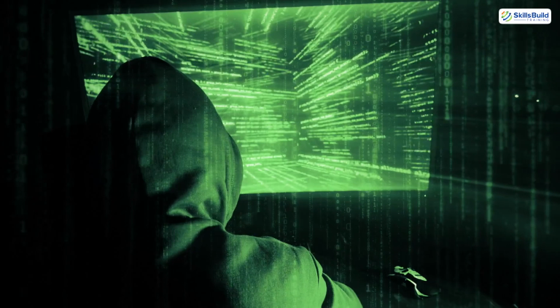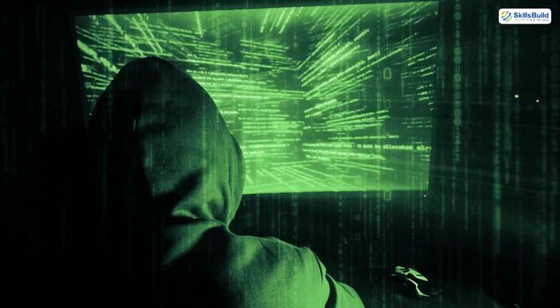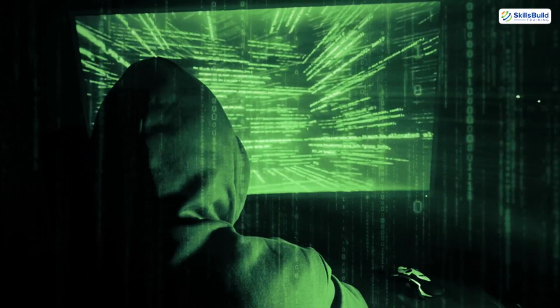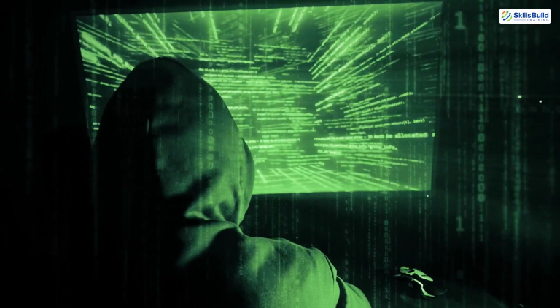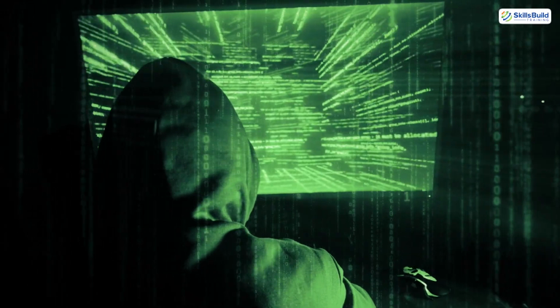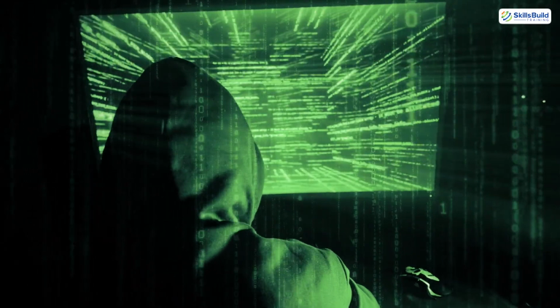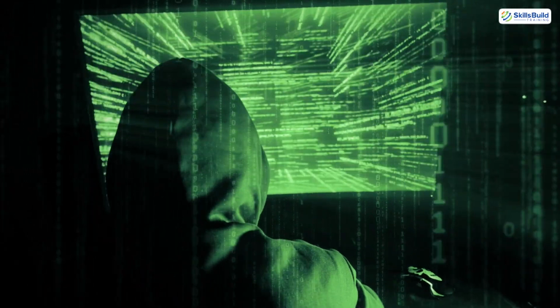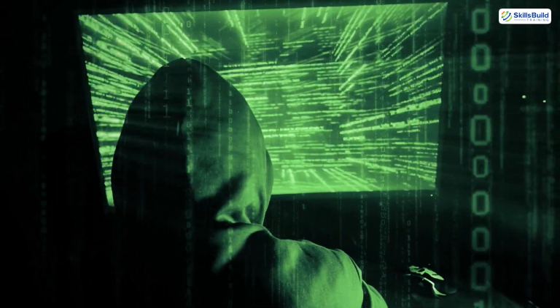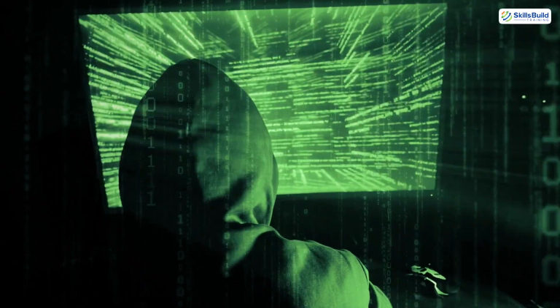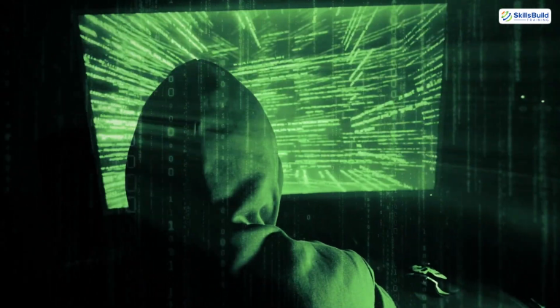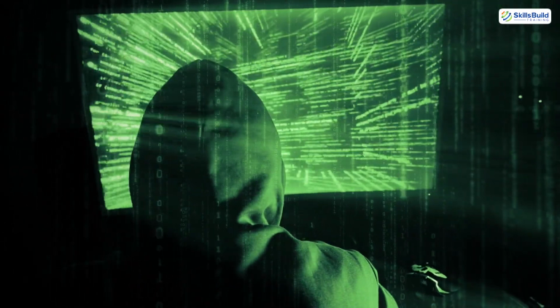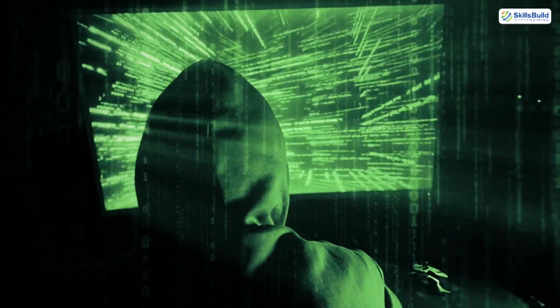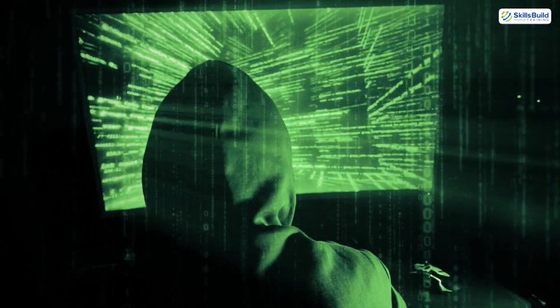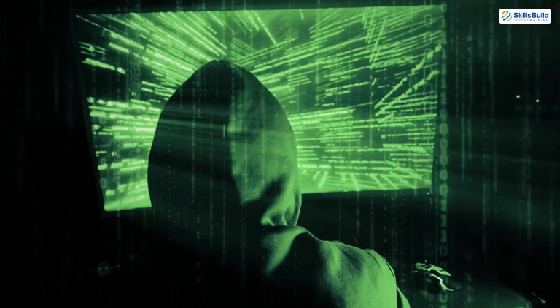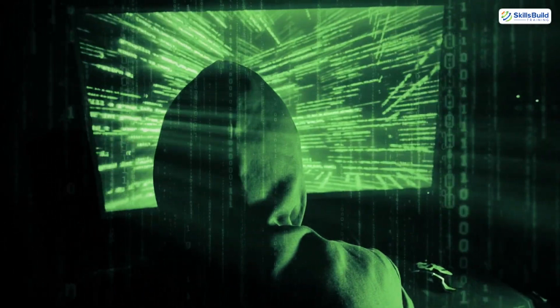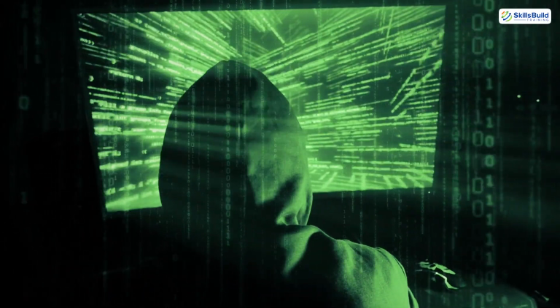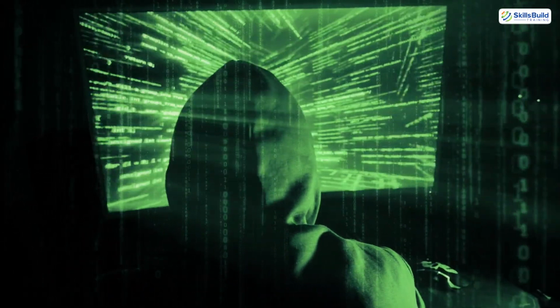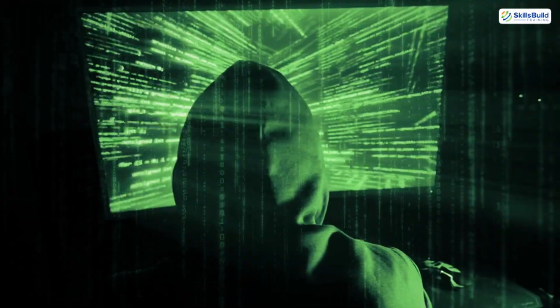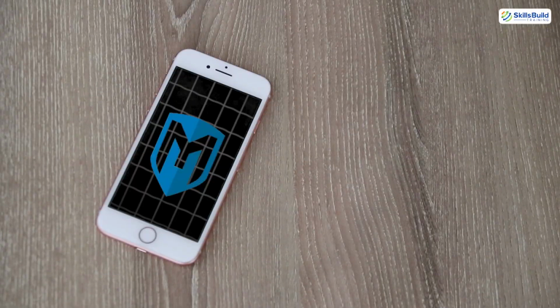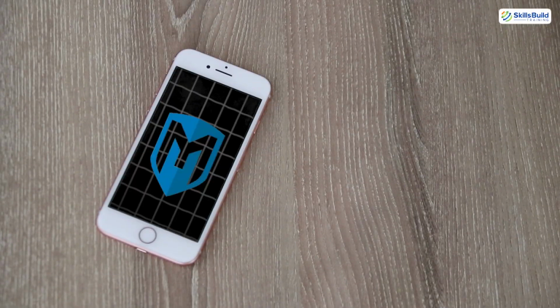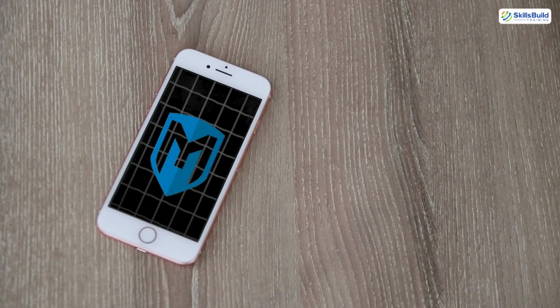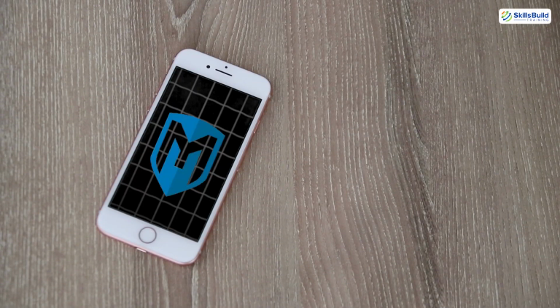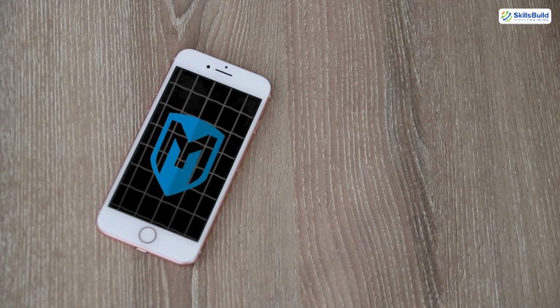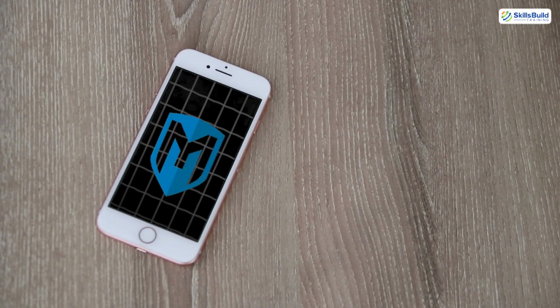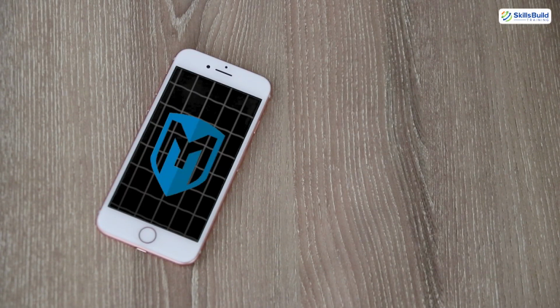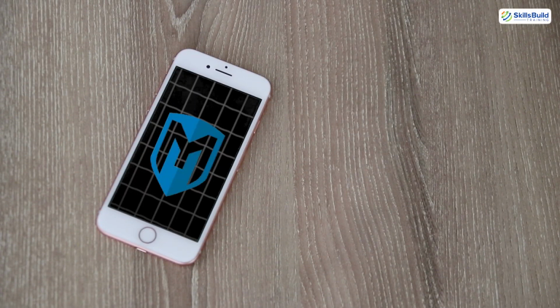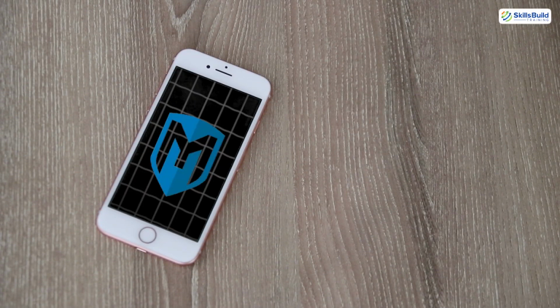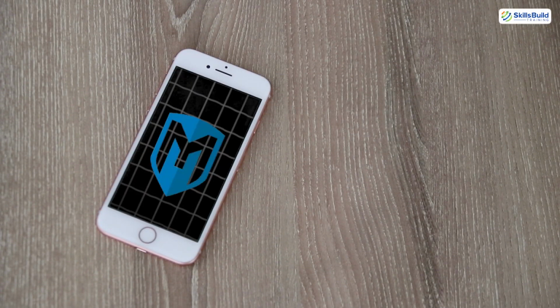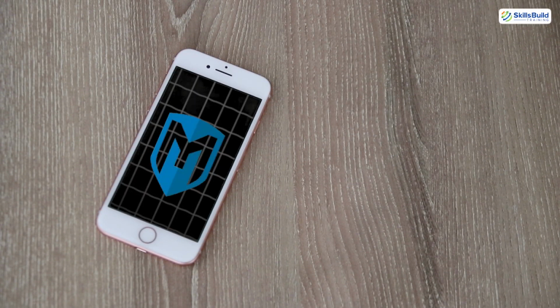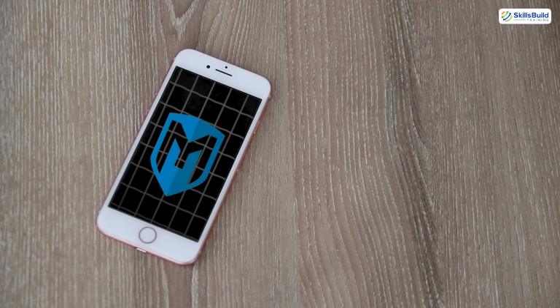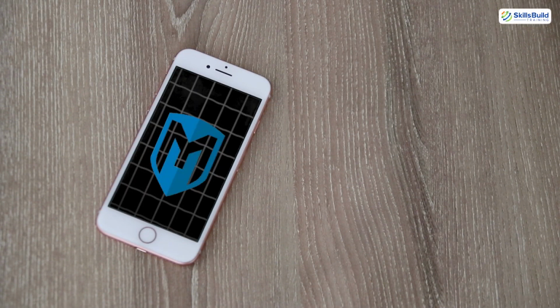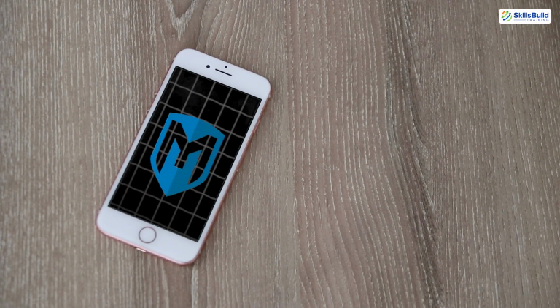If you're serious about learning real-world hacking techniques, this is the most powerful weapon in your mobile arsenal.